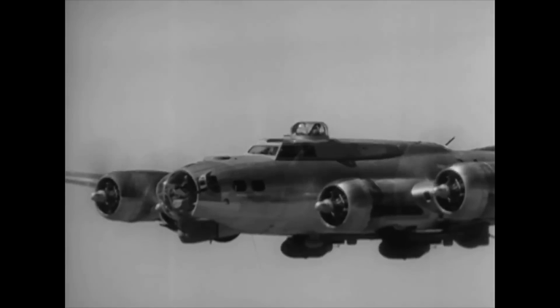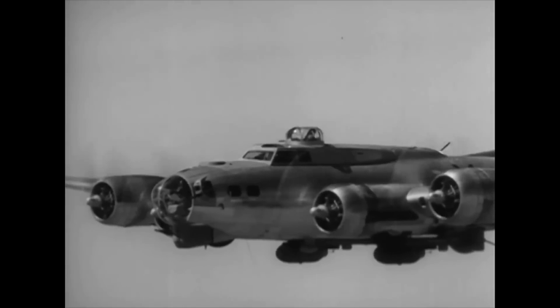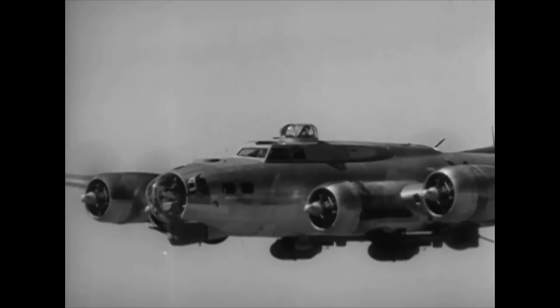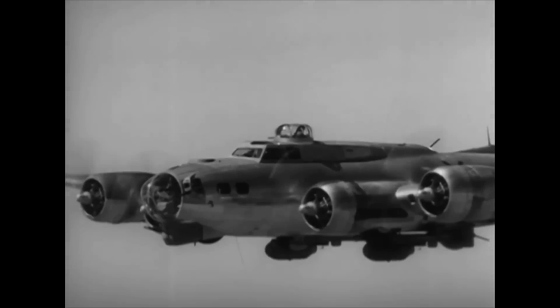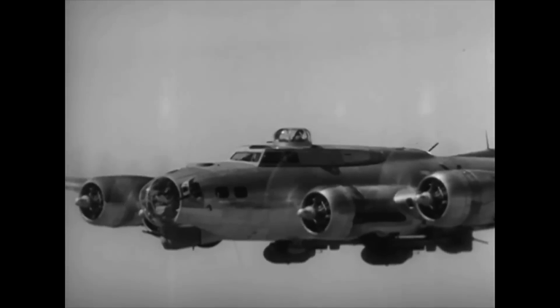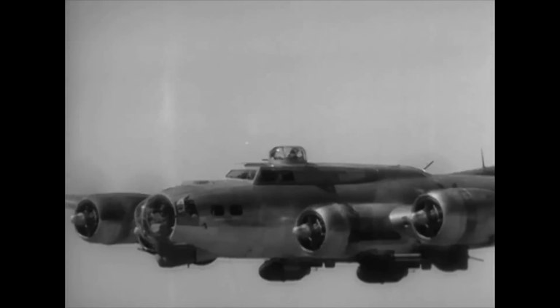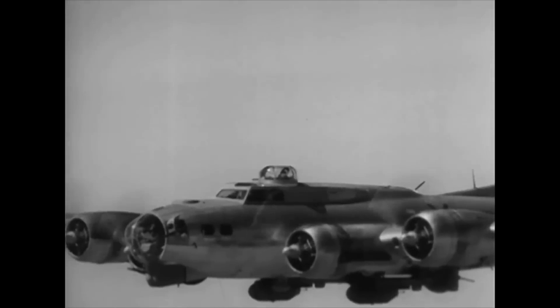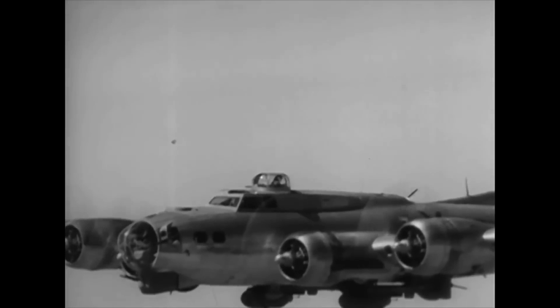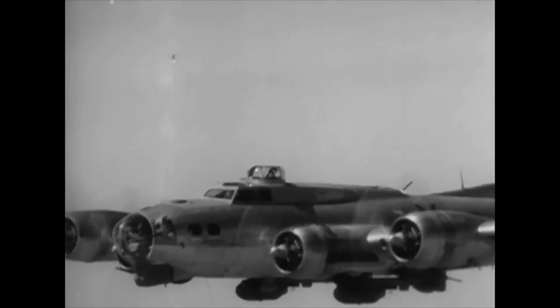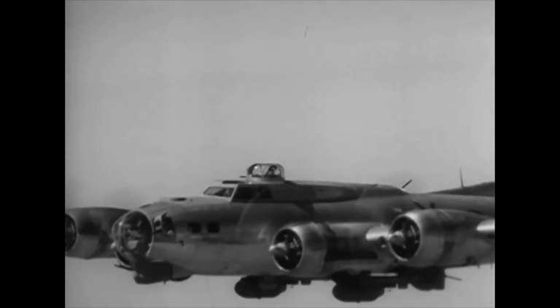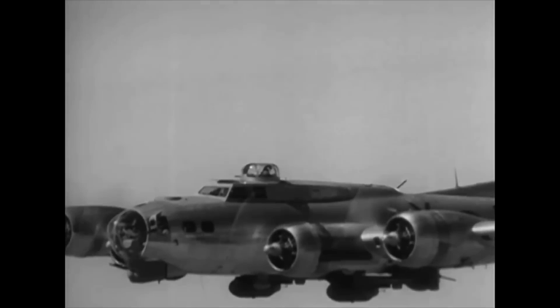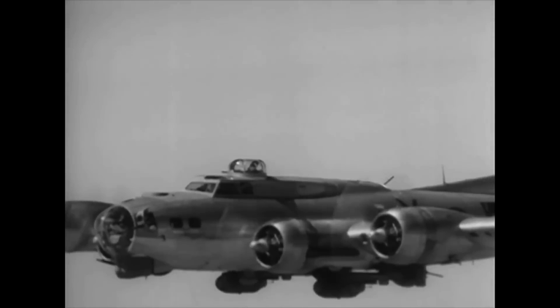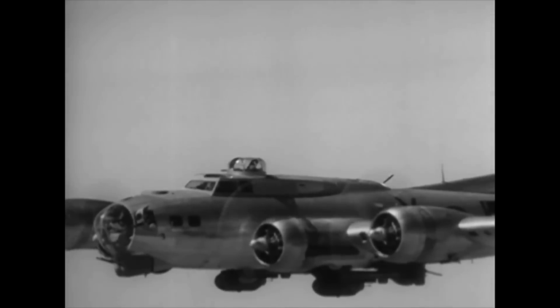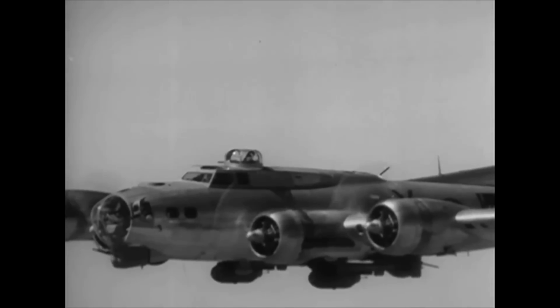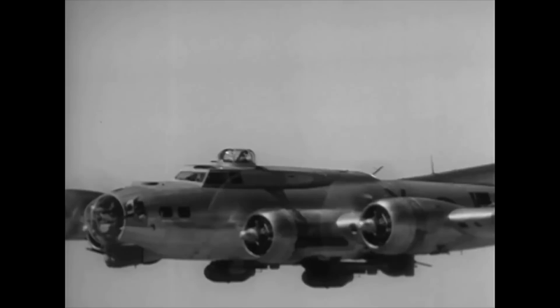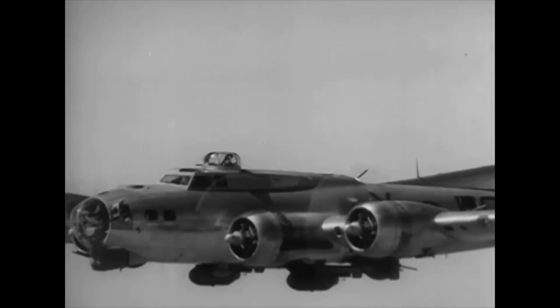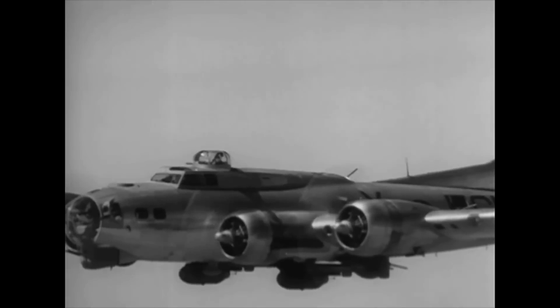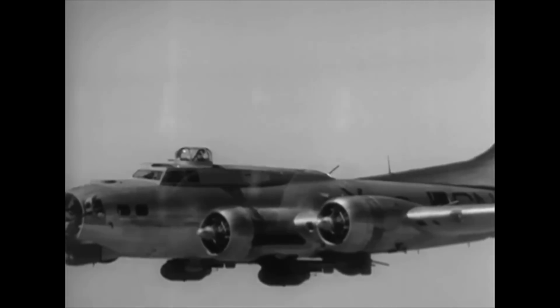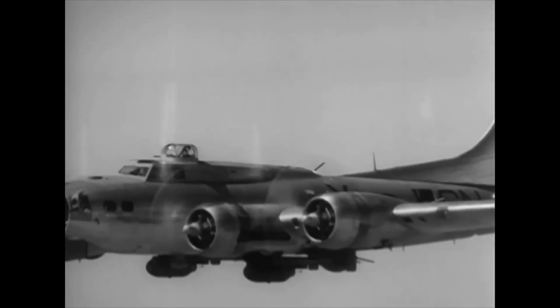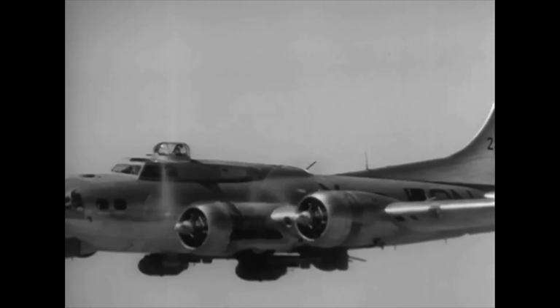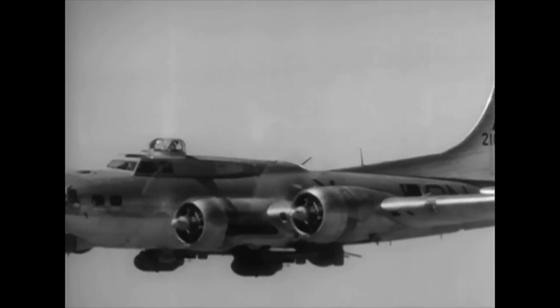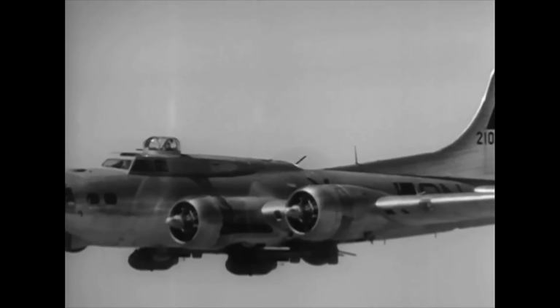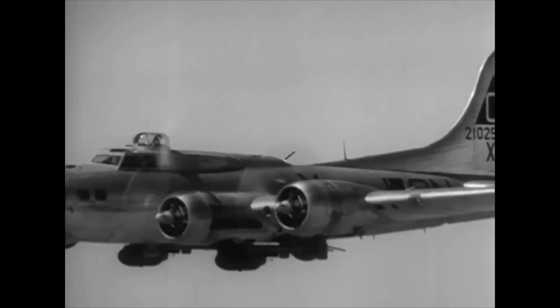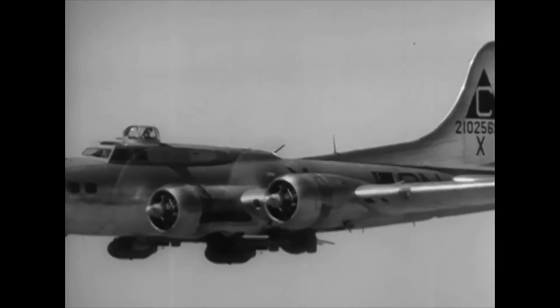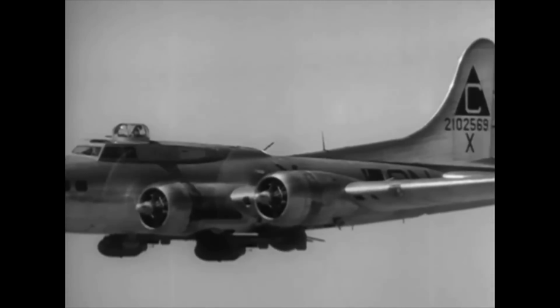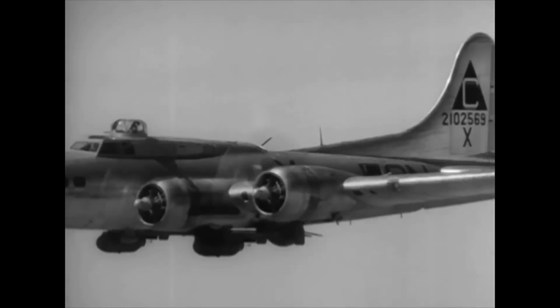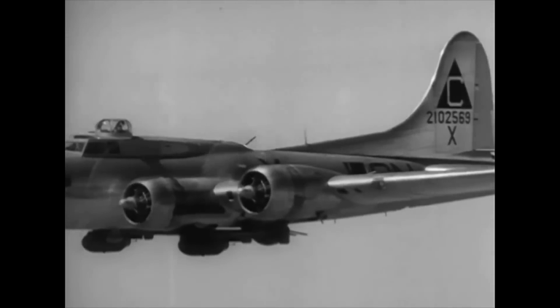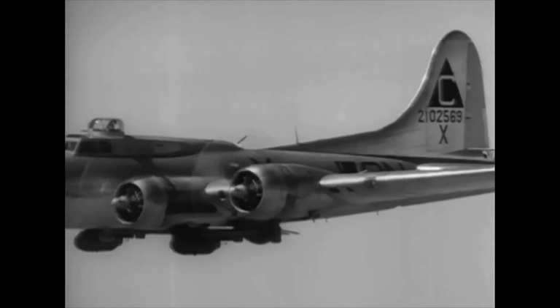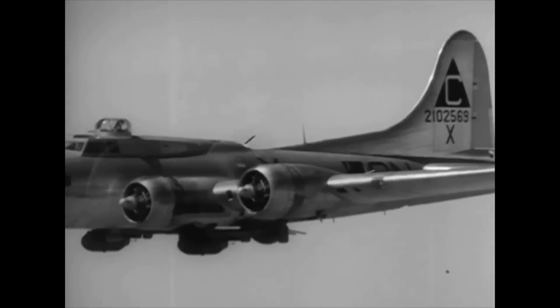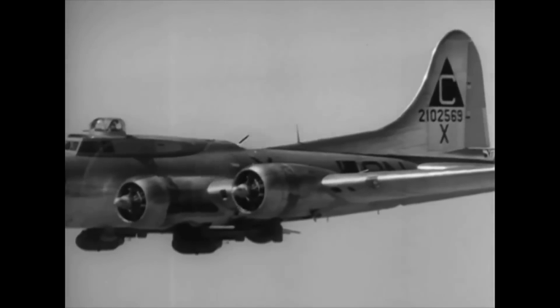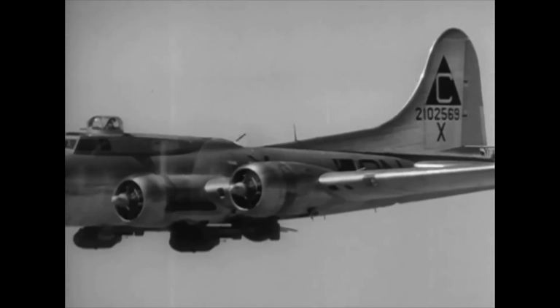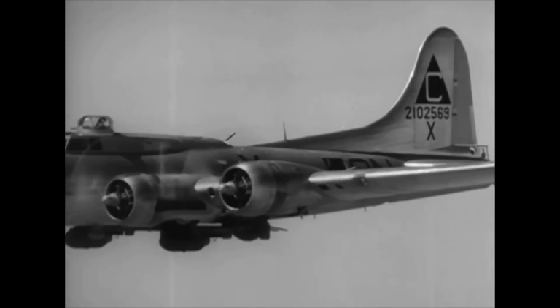In this clip, we see B-17 bombers attacking the German city of Cologne on May 28, 1944, with specially designed wing glide bombs.